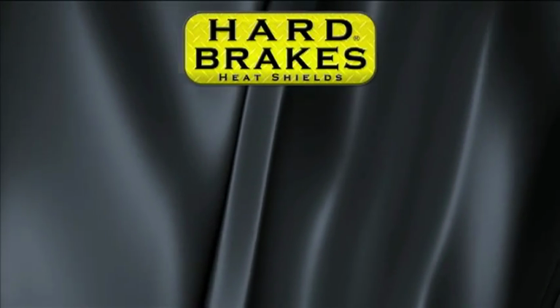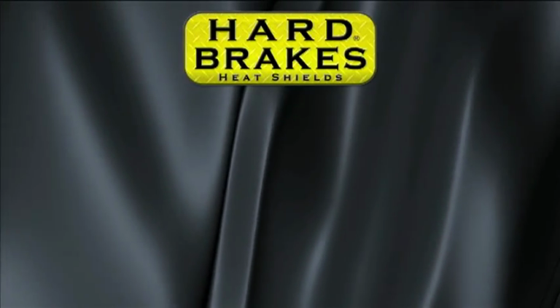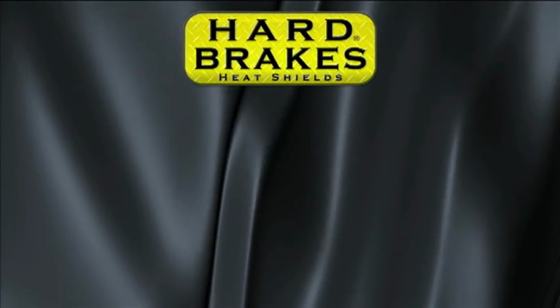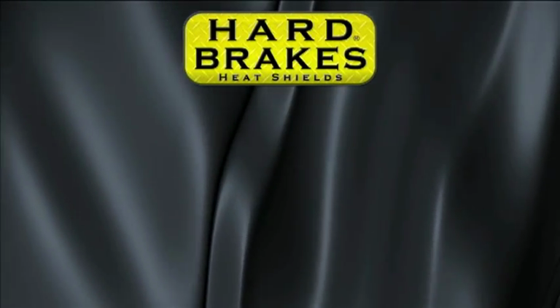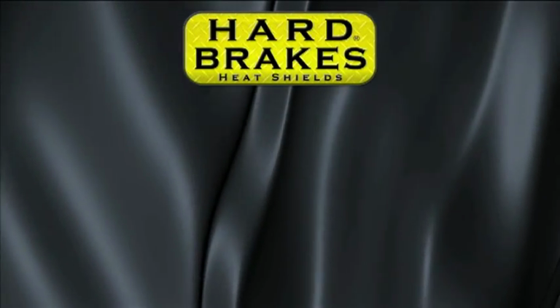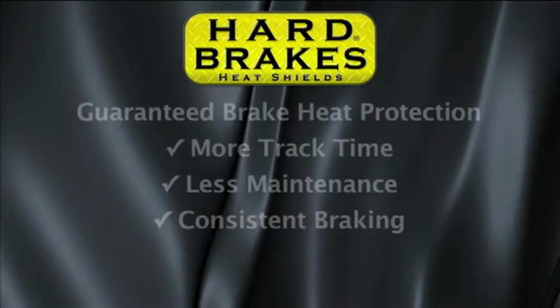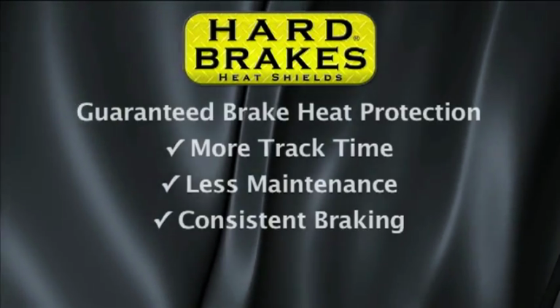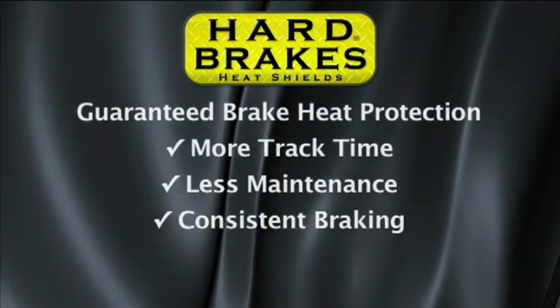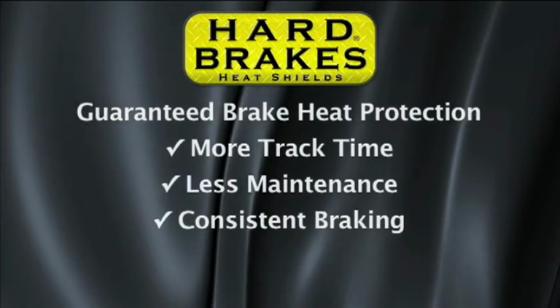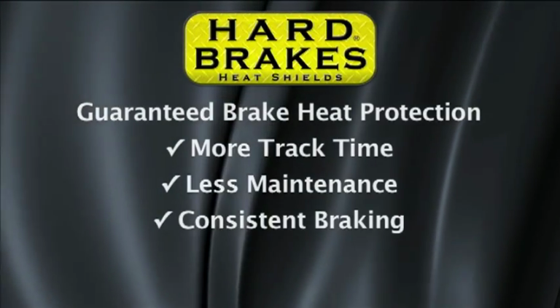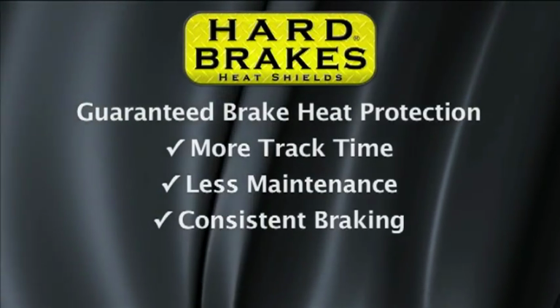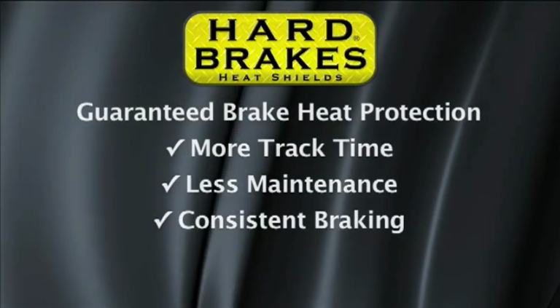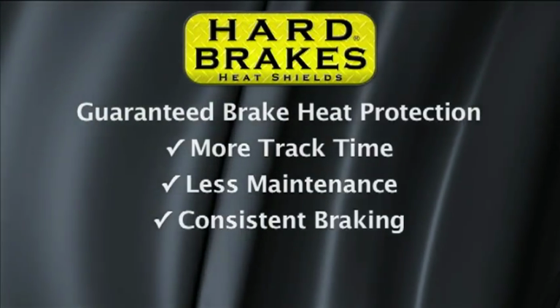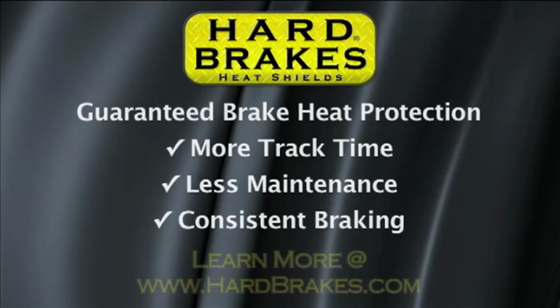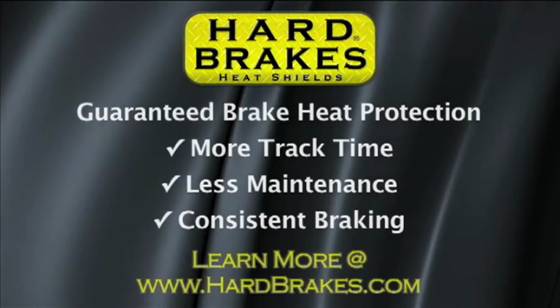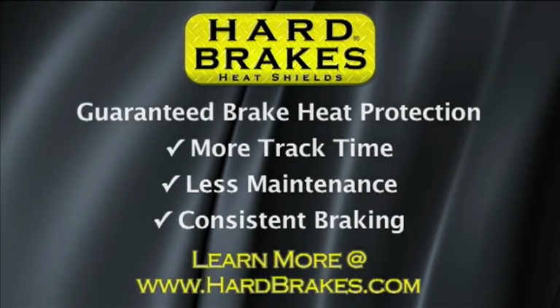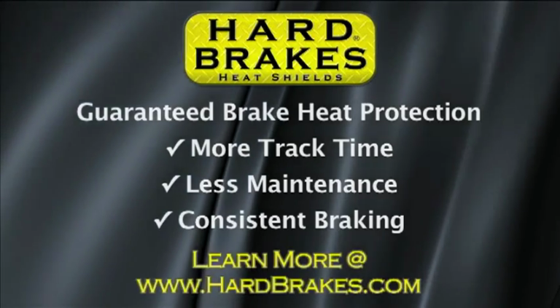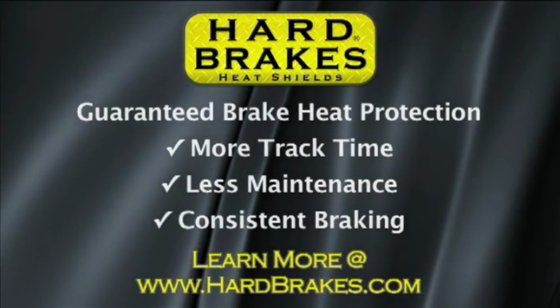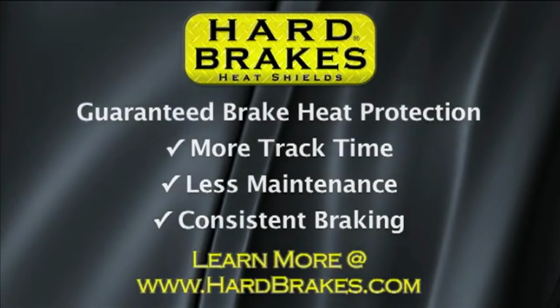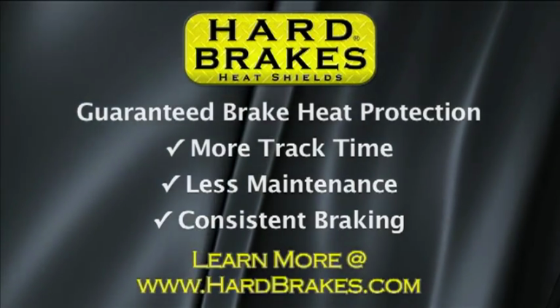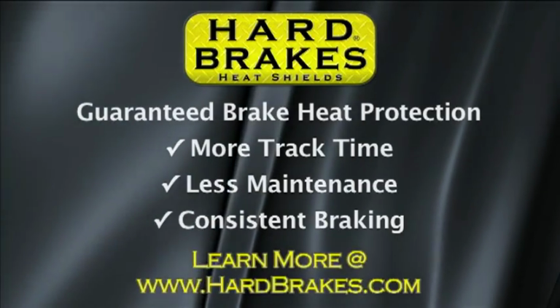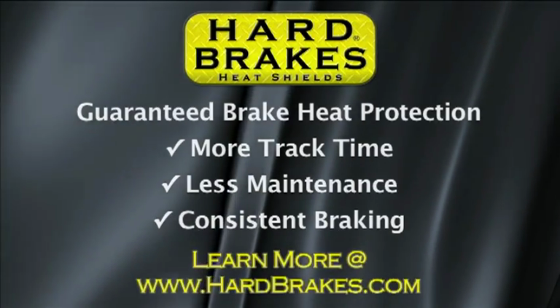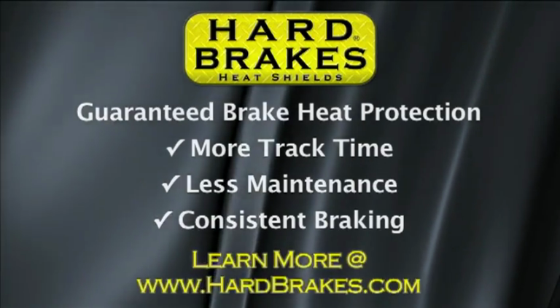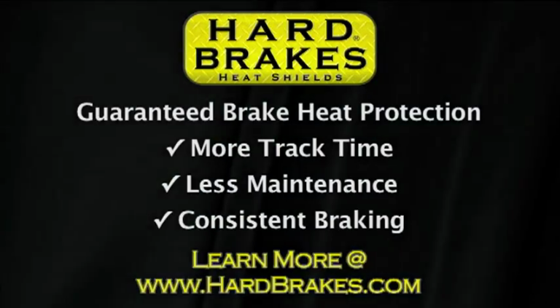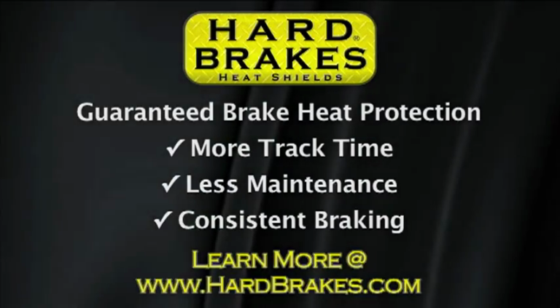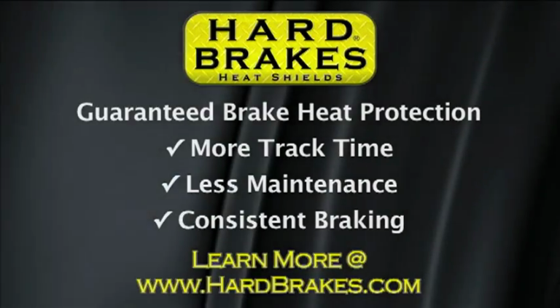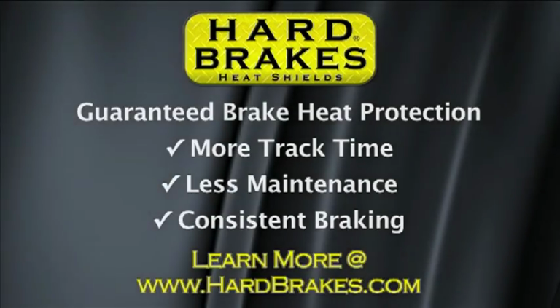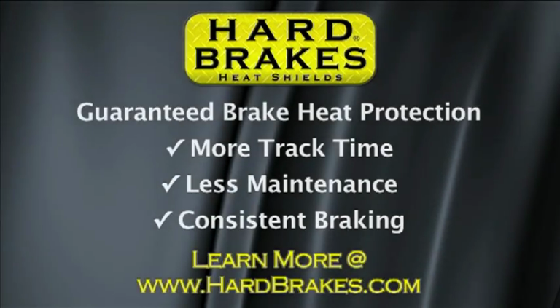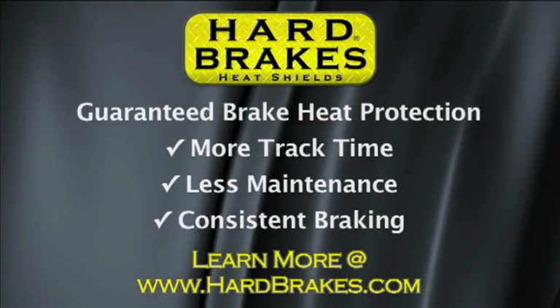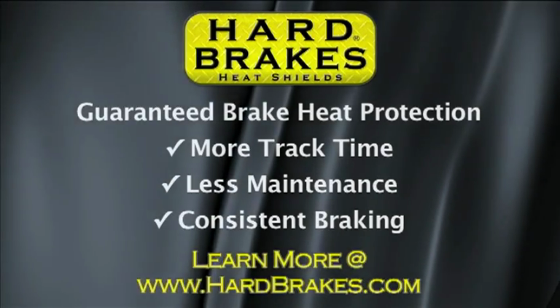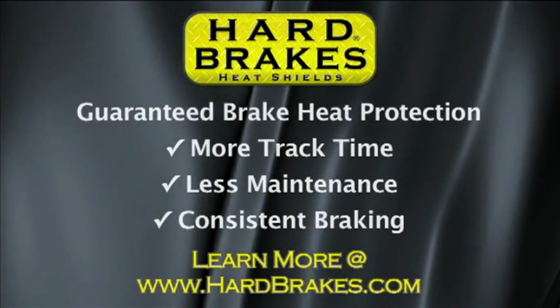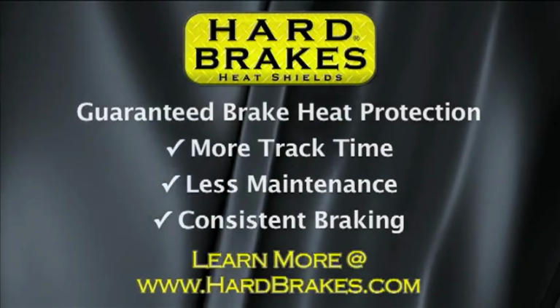They help you go the race distance, staying out on the track longer and pushing your car harder with greater confidence.